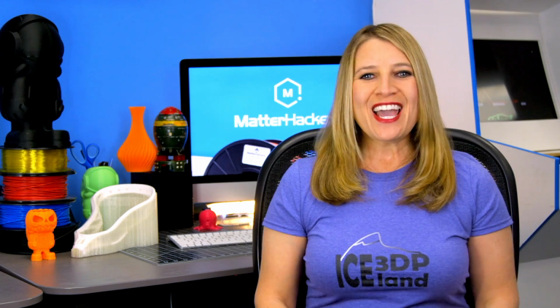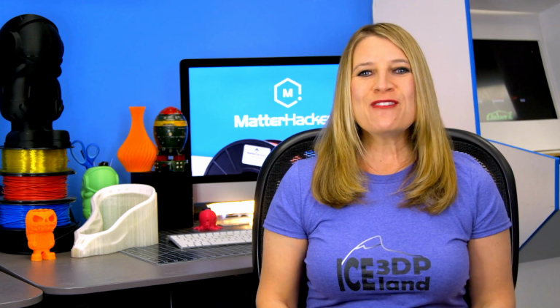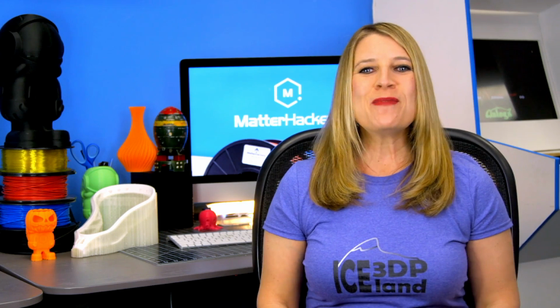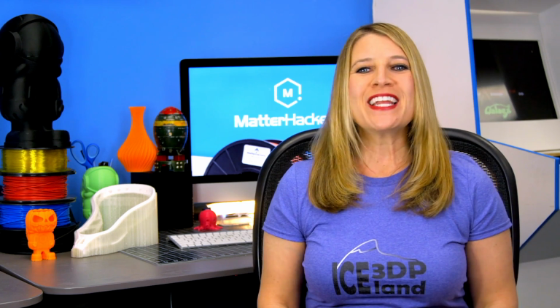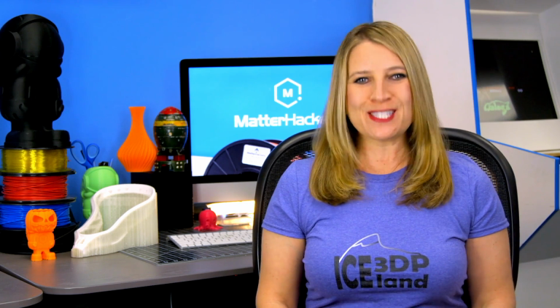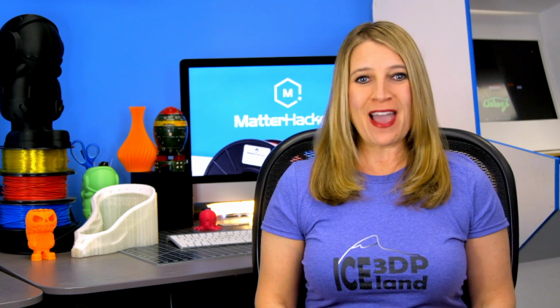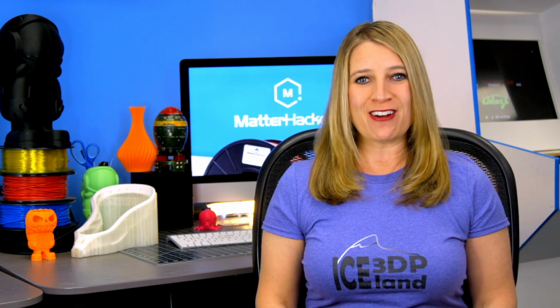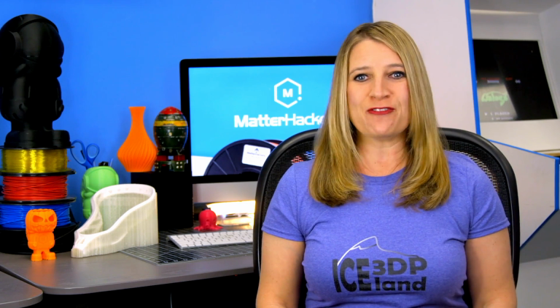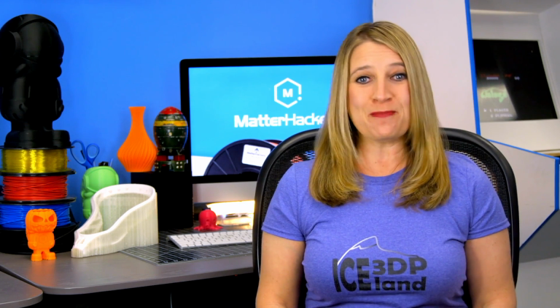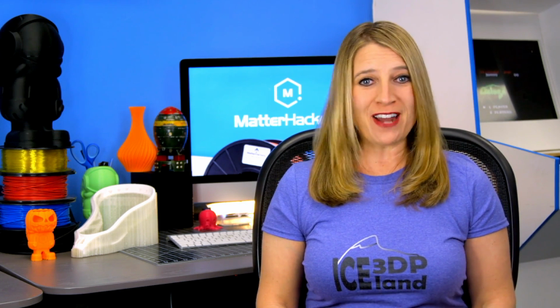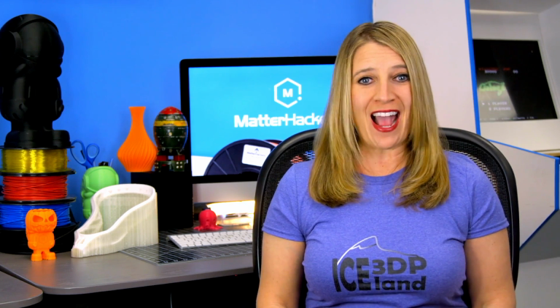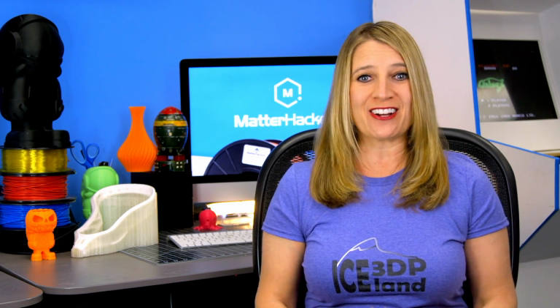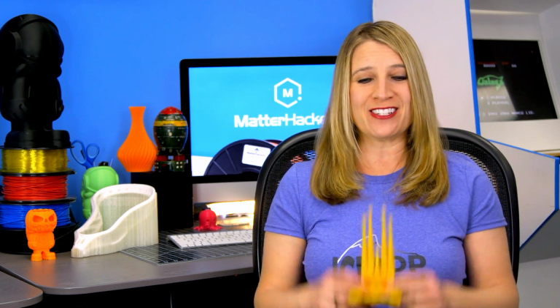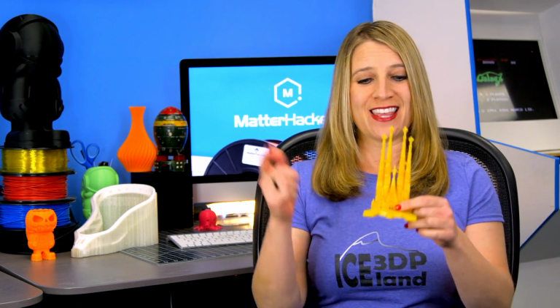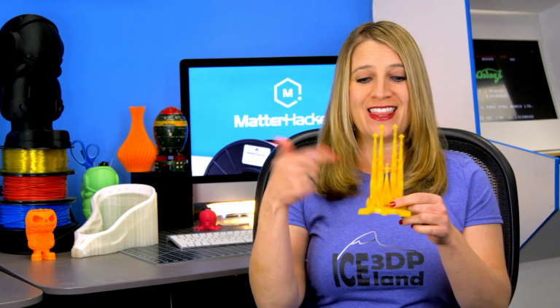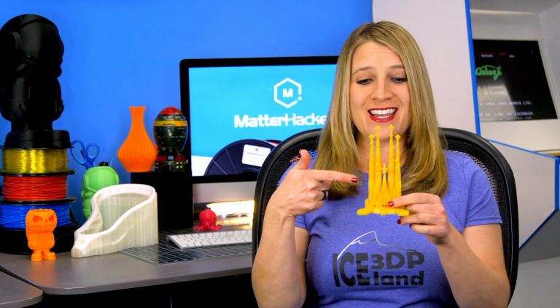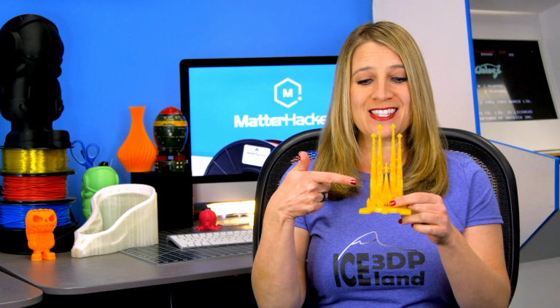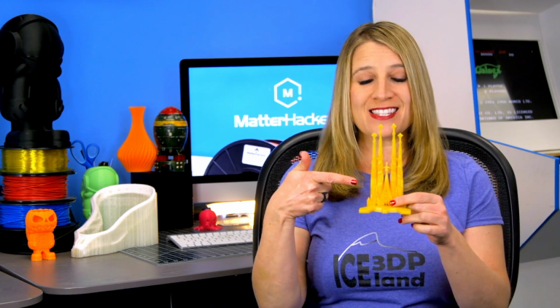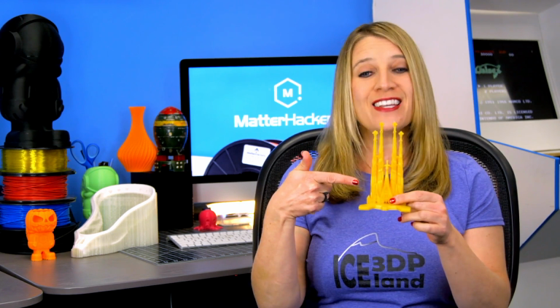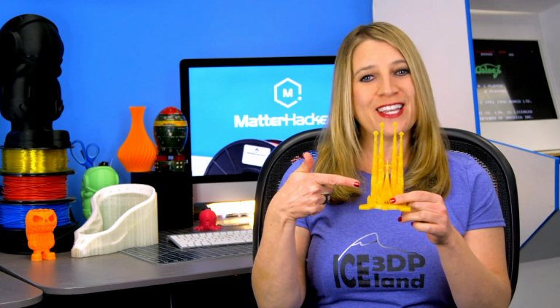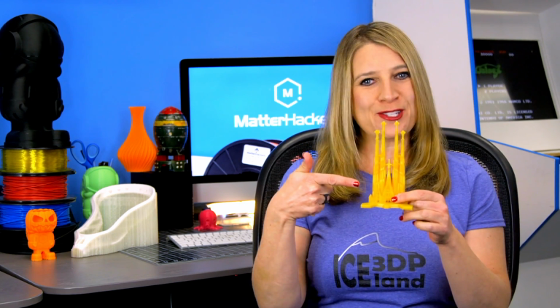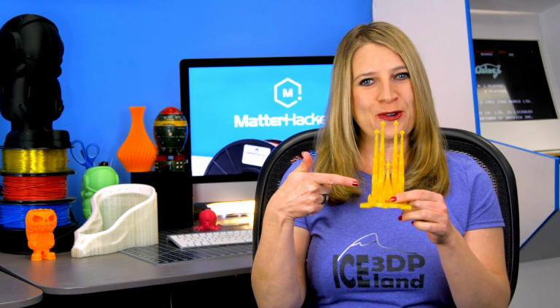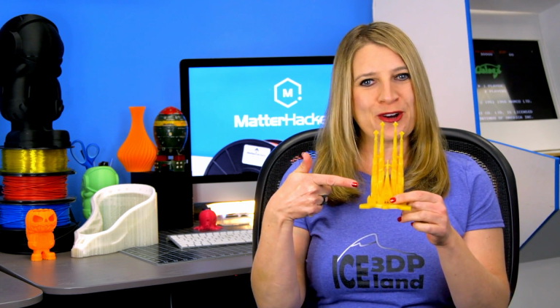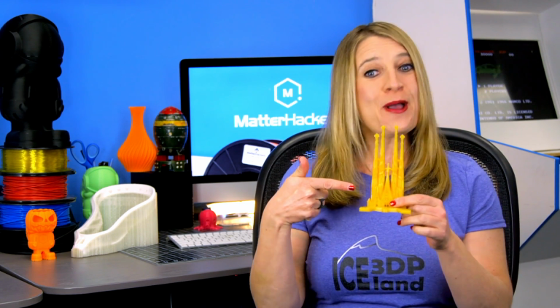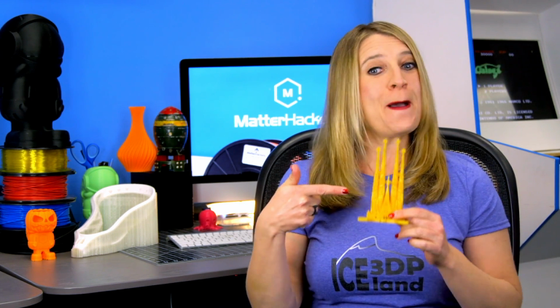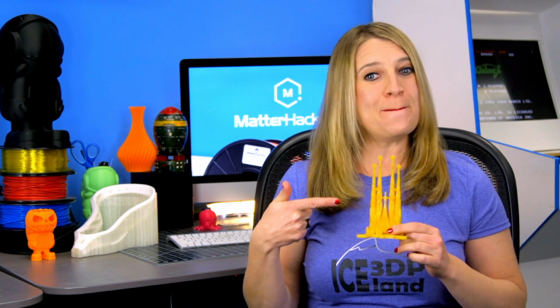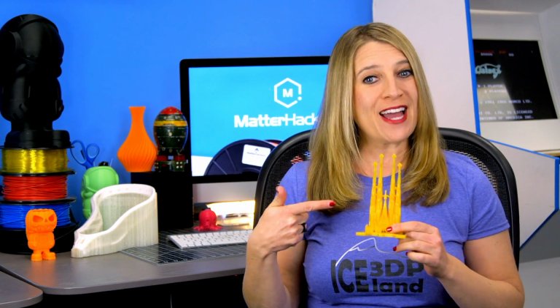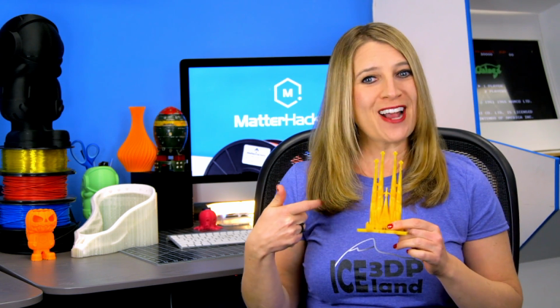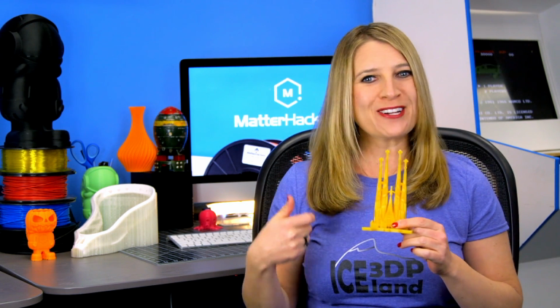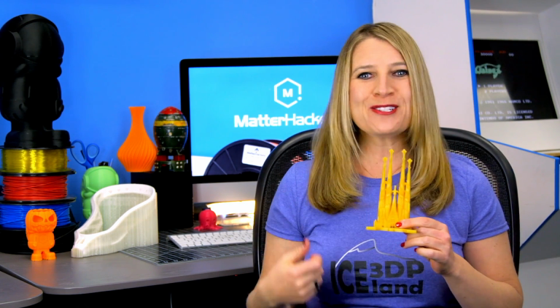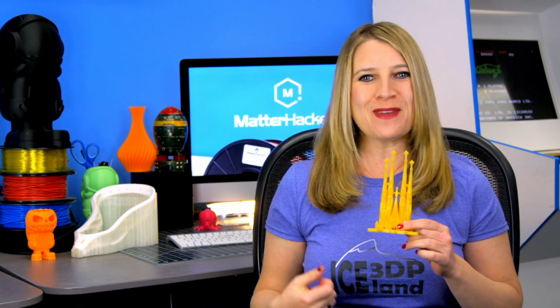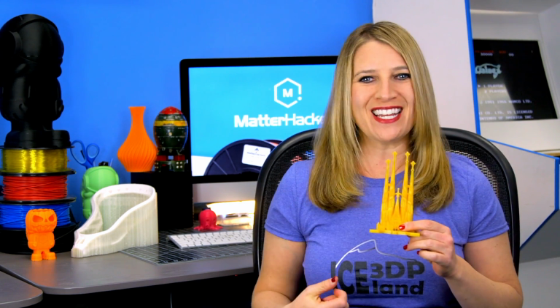Hey everybody, it's Mara from MatterHackers and this is your MatterHackers Minute.